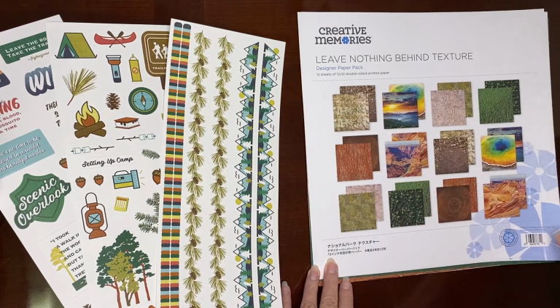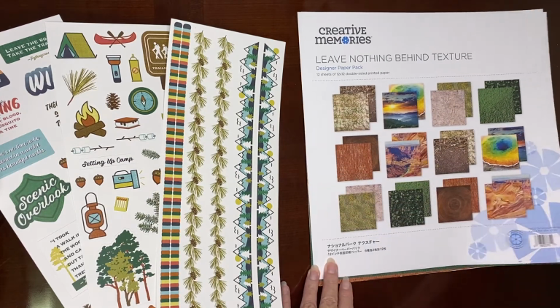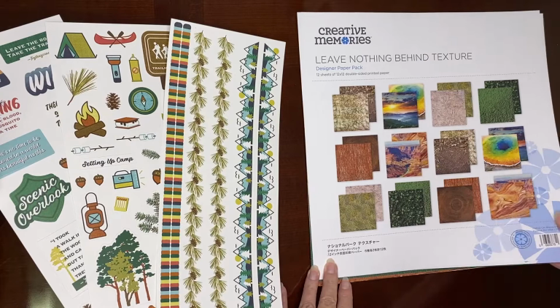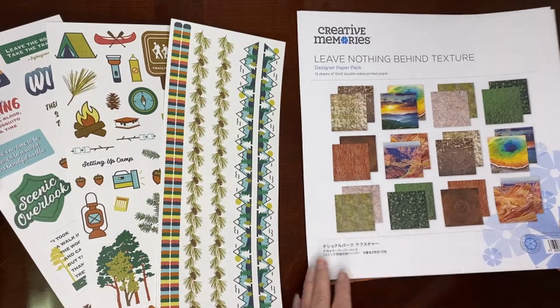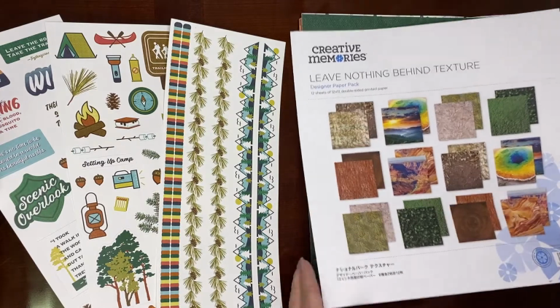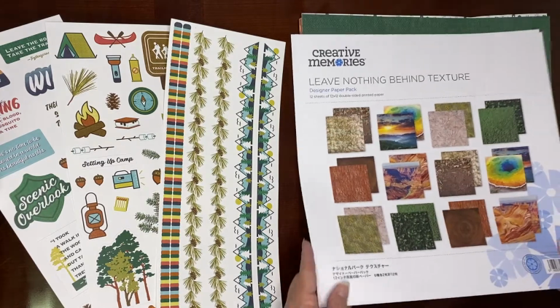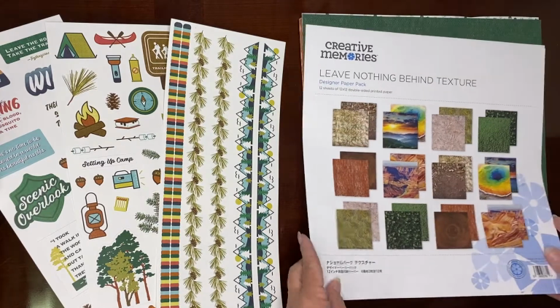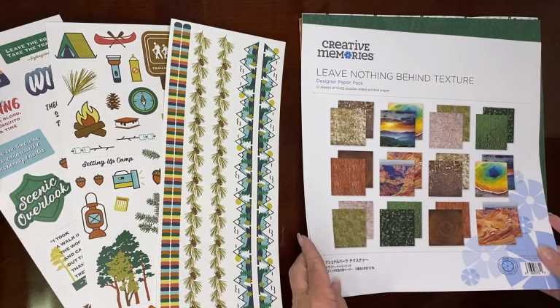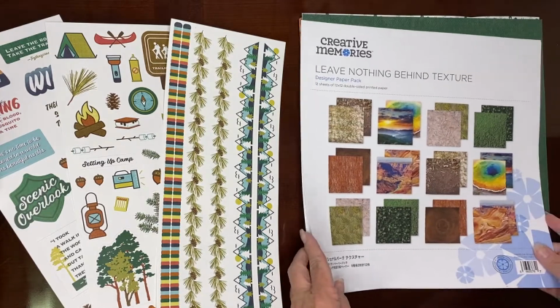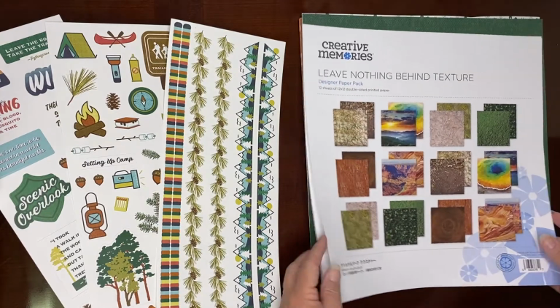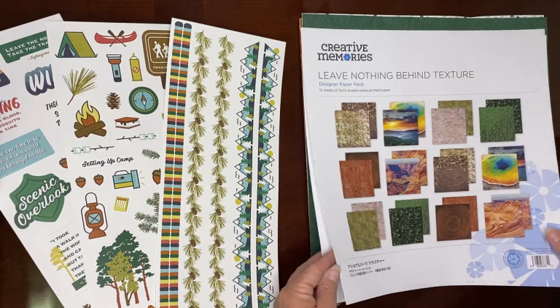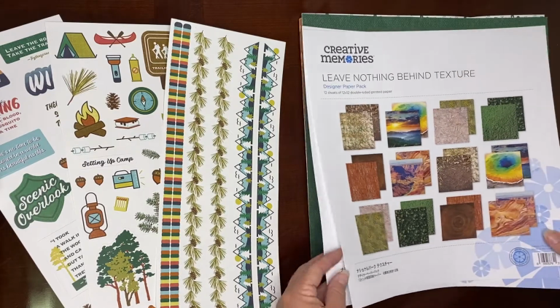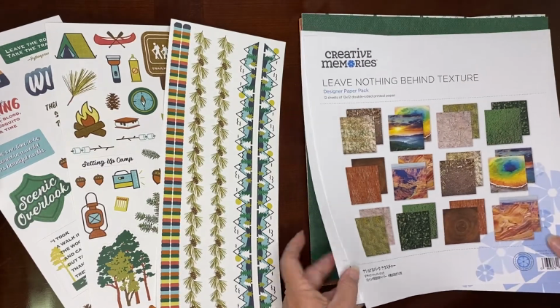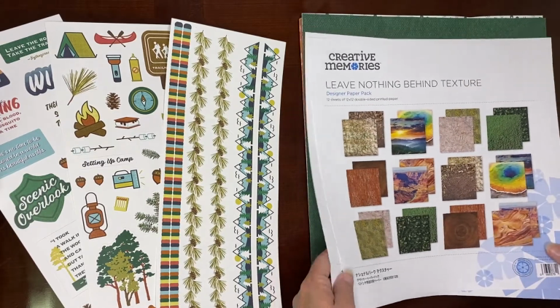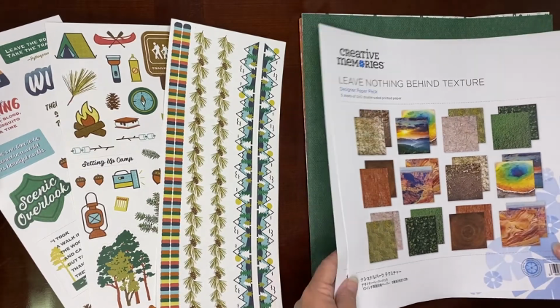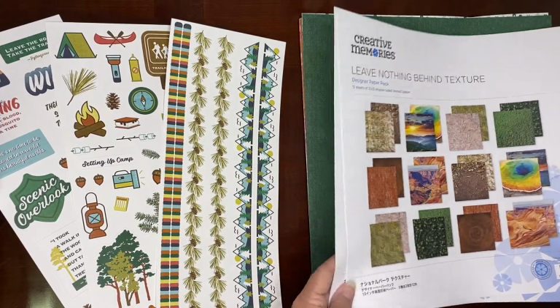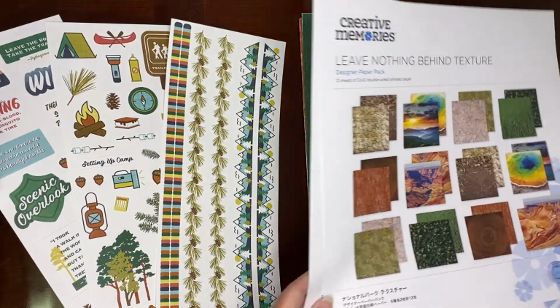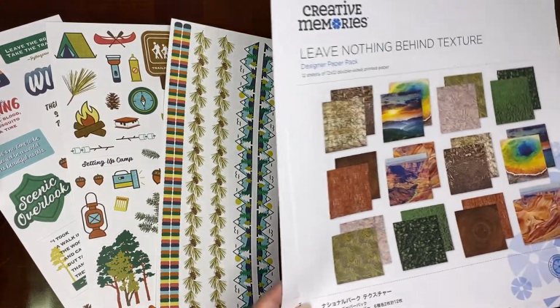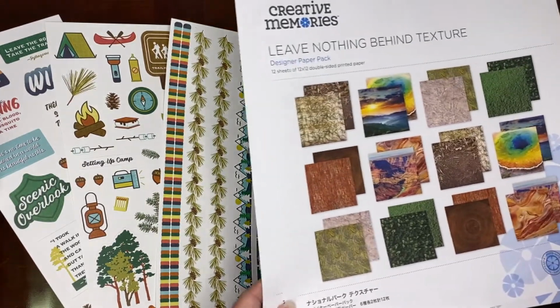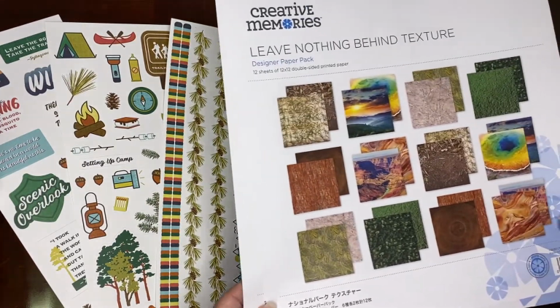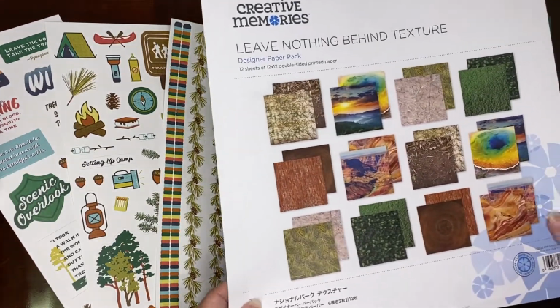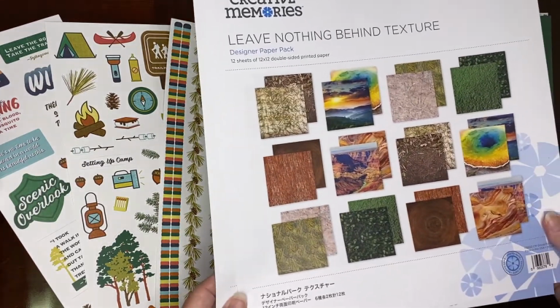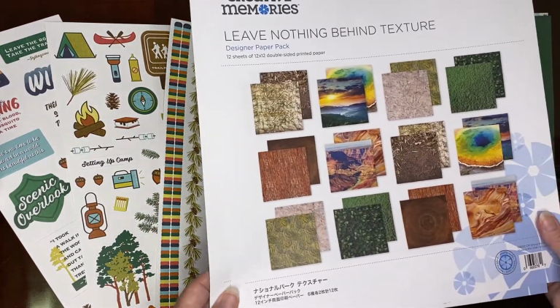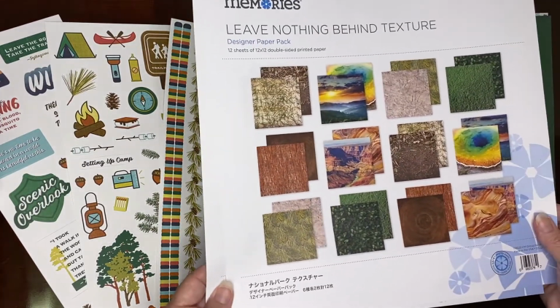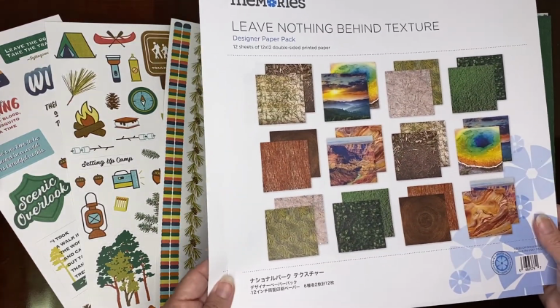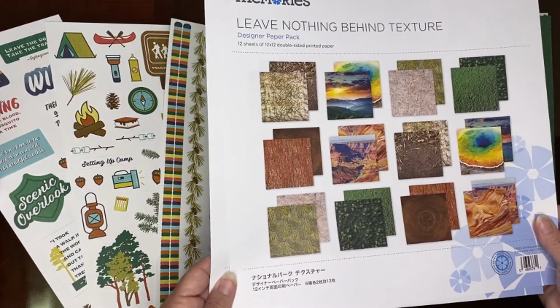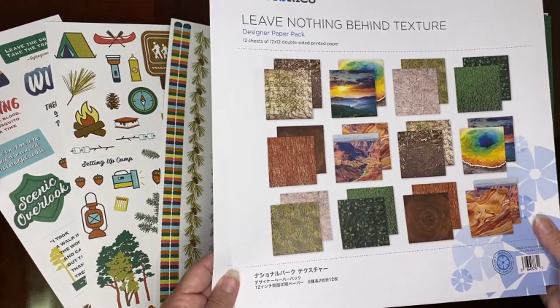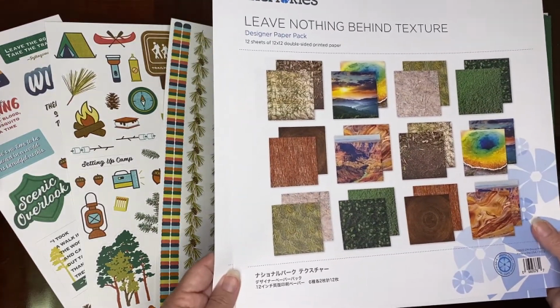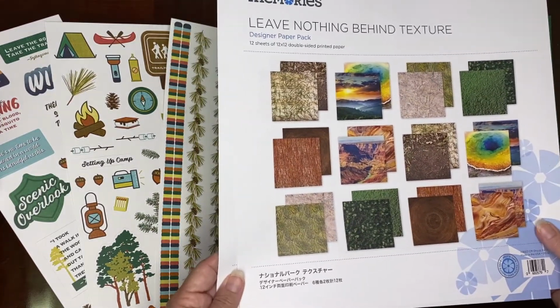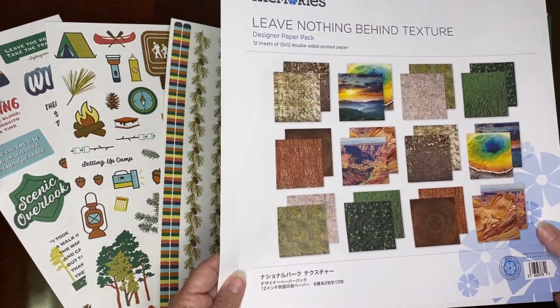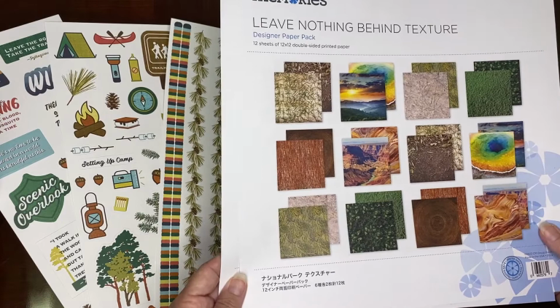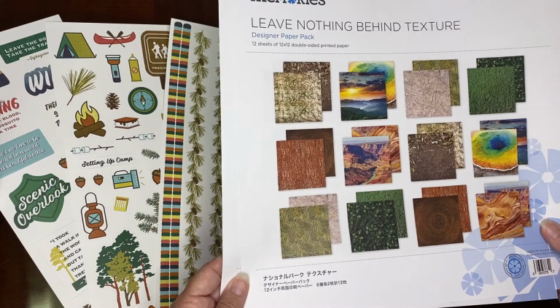There are two paper packs, map packs, stickers, and embellishments.